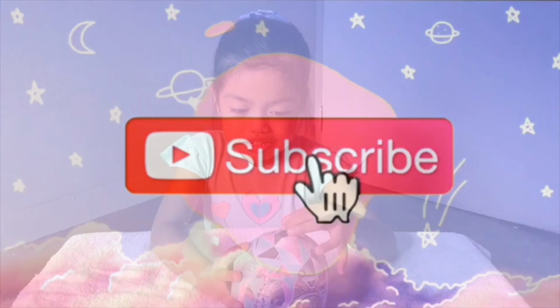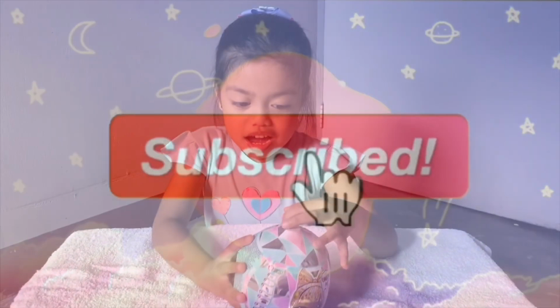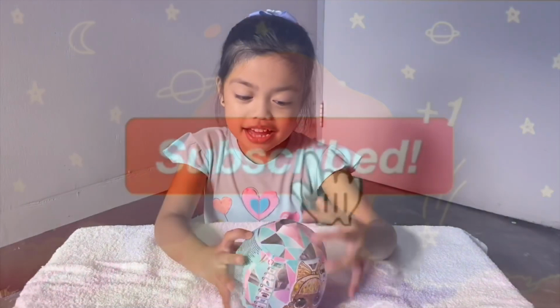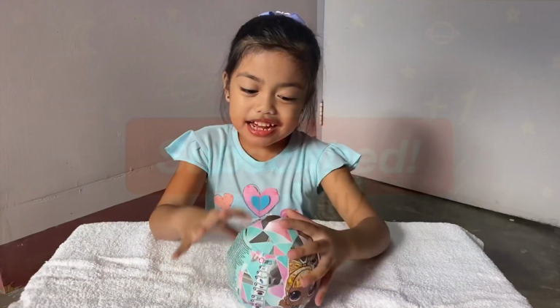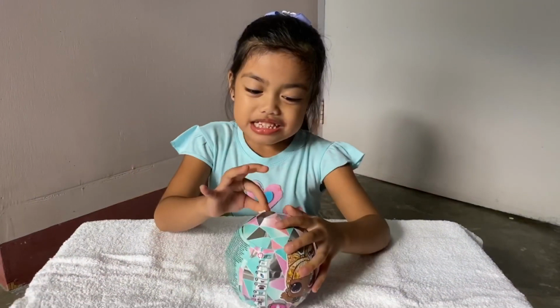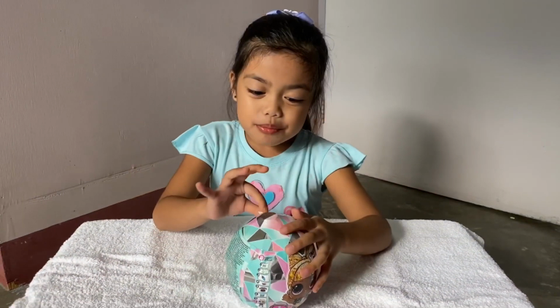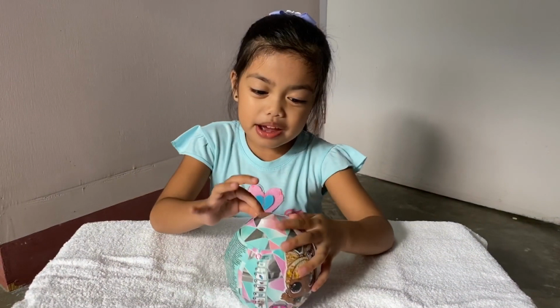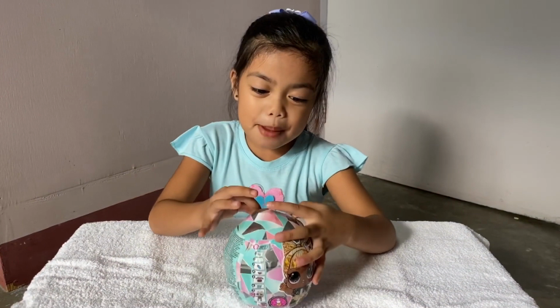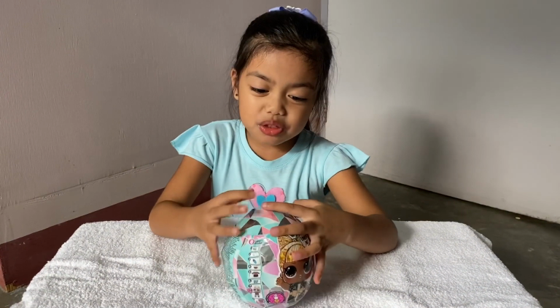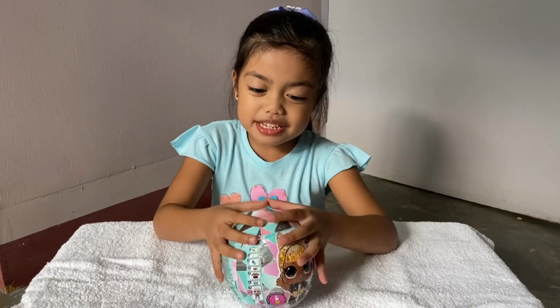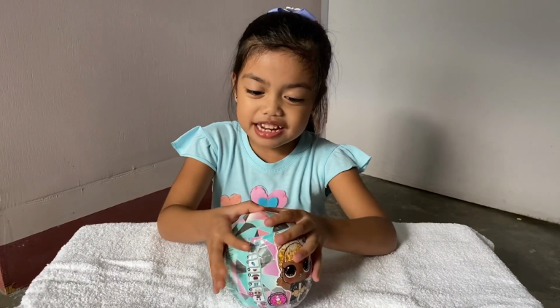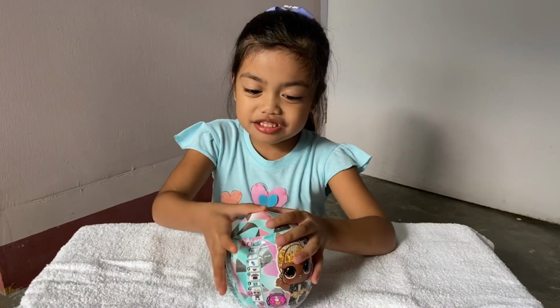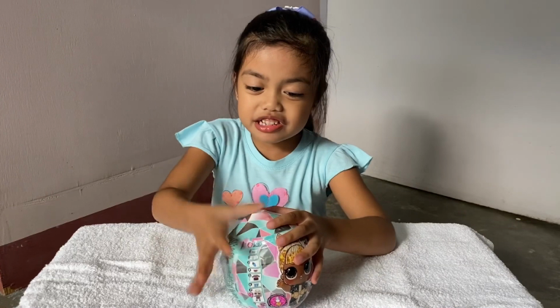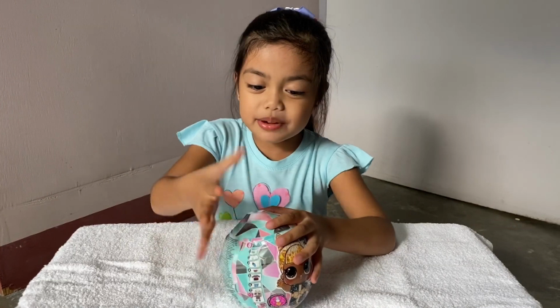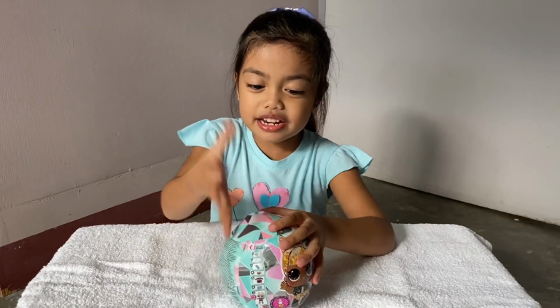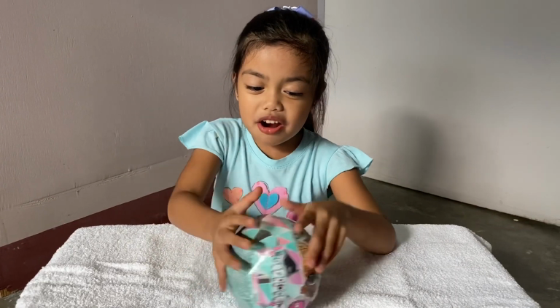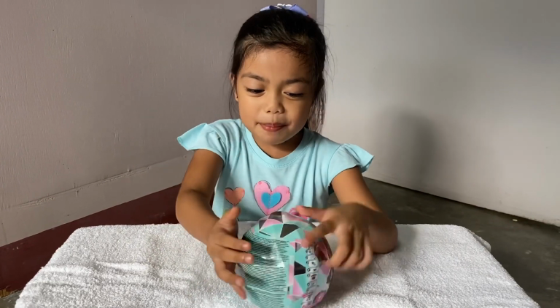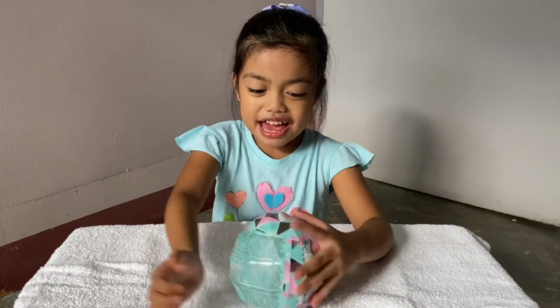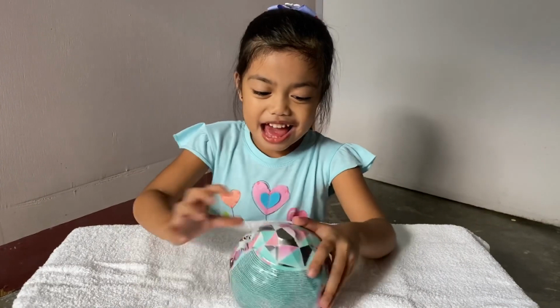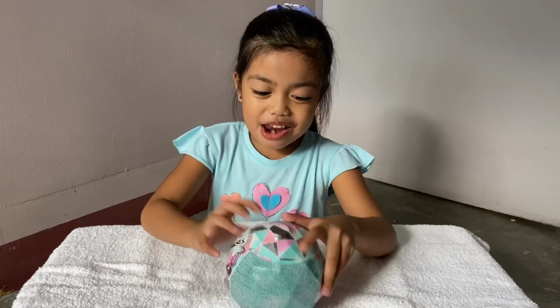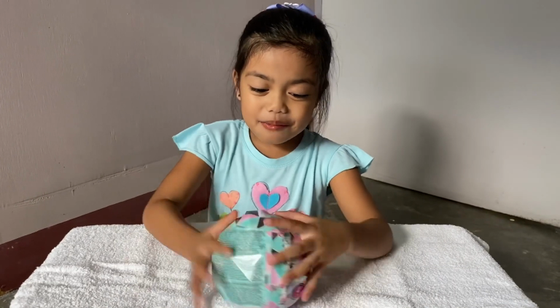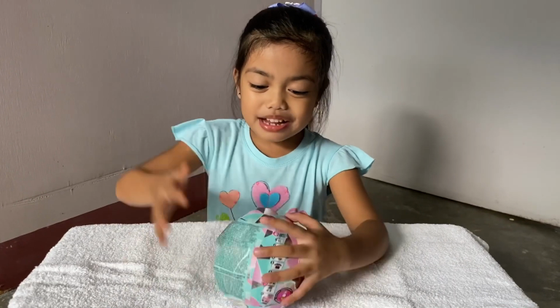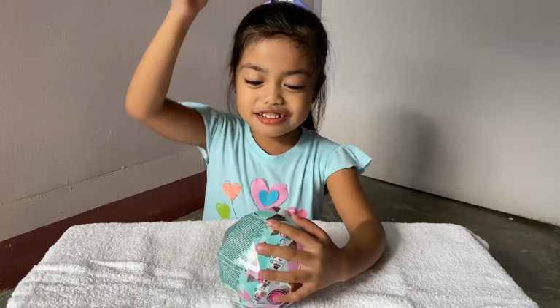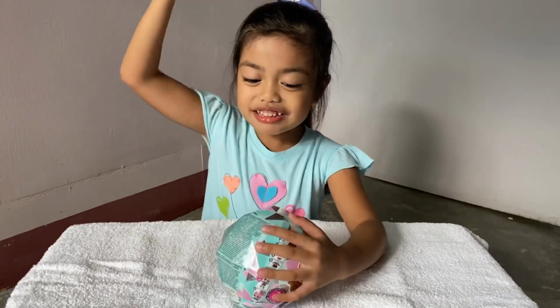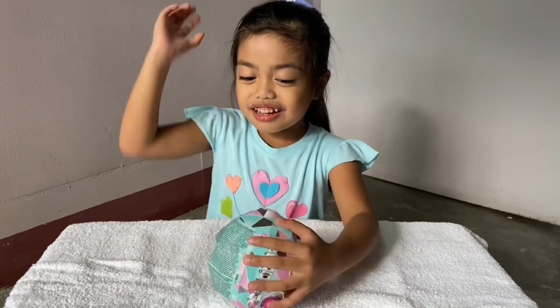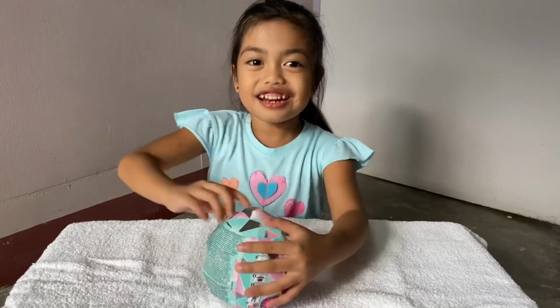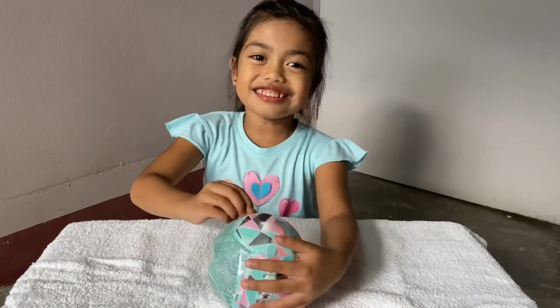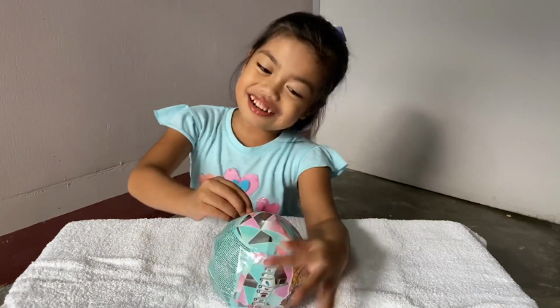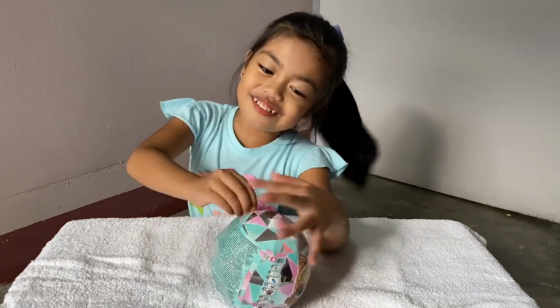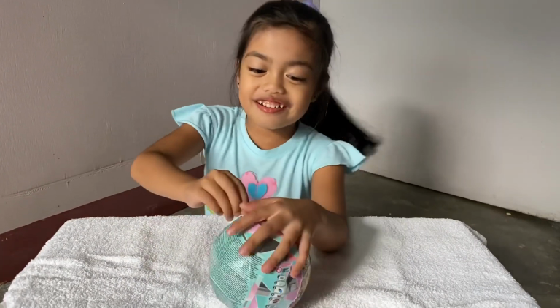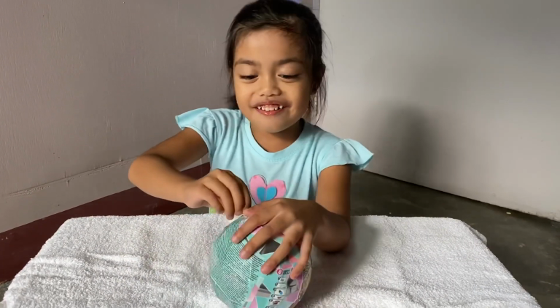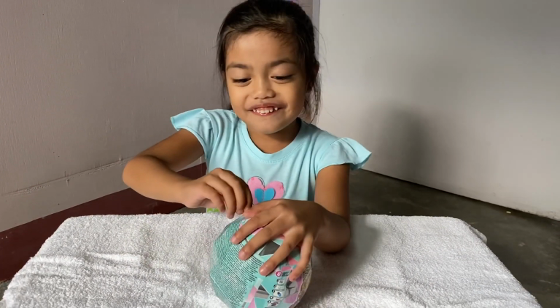Hi guys, welcome back to my channel. Today we are going to open LOL Glitter Globe.